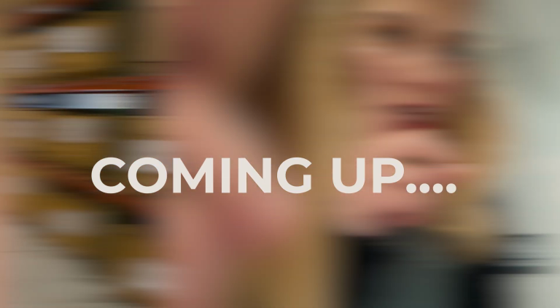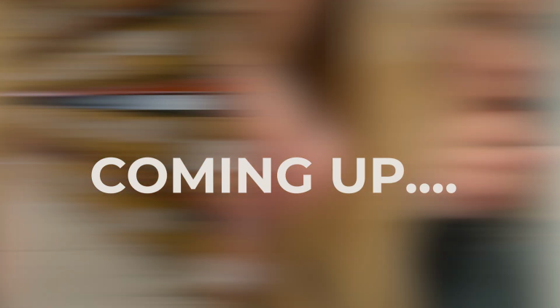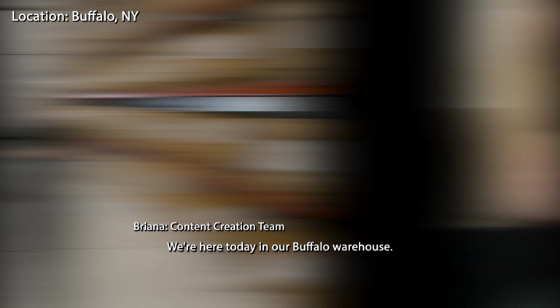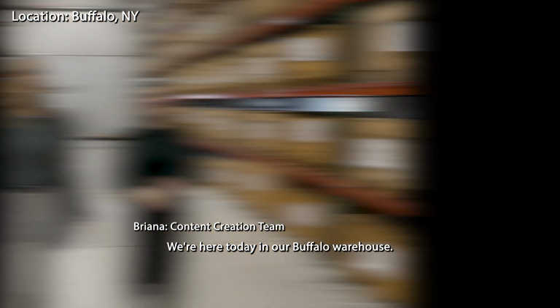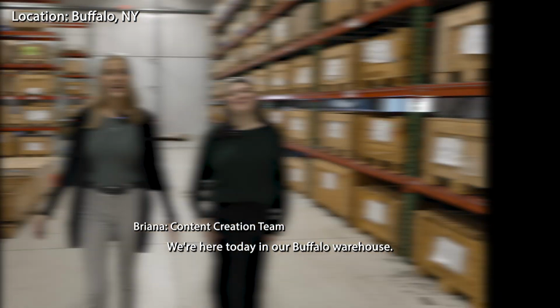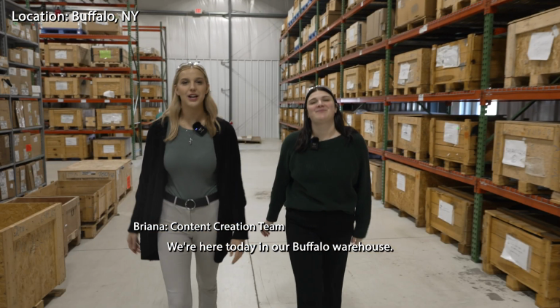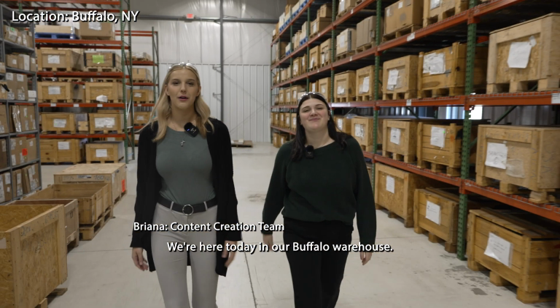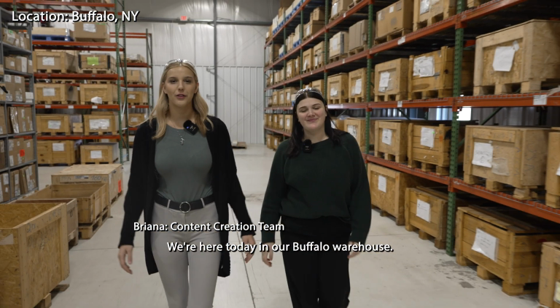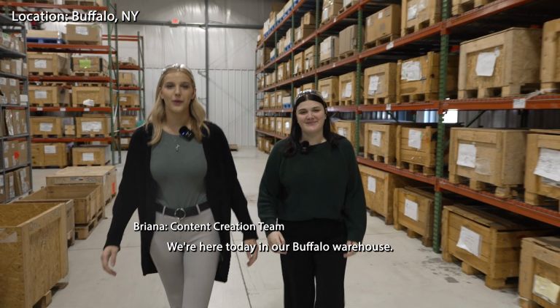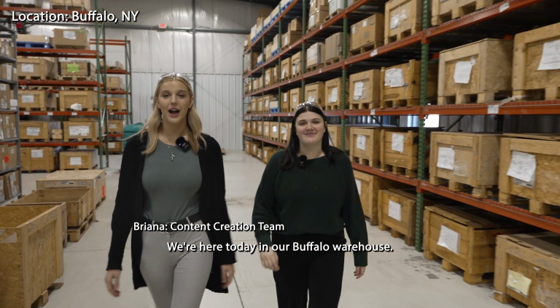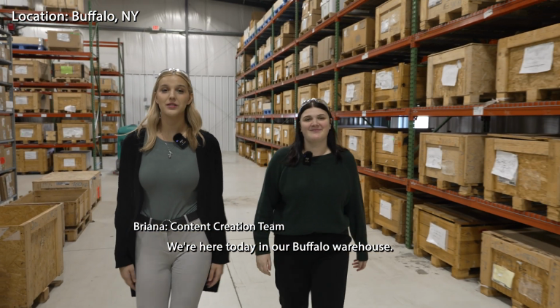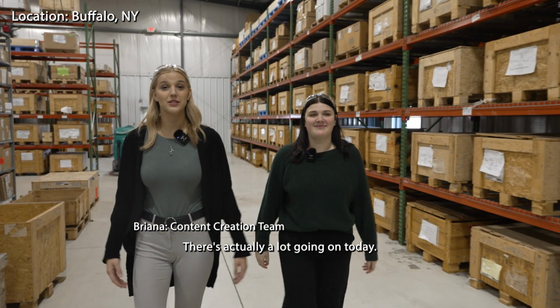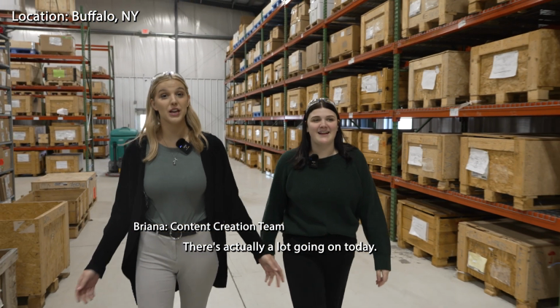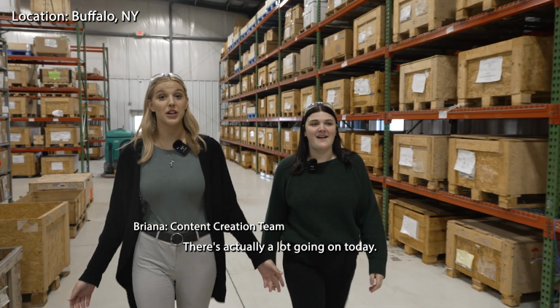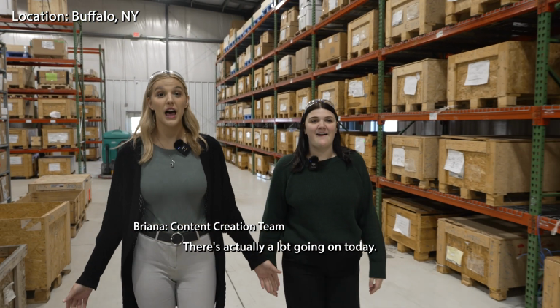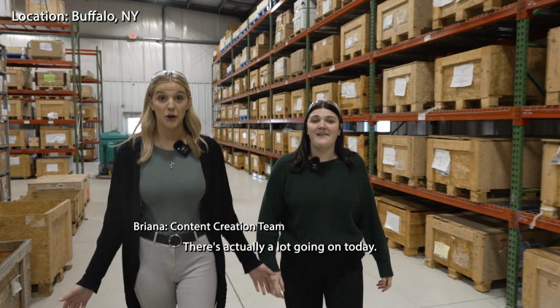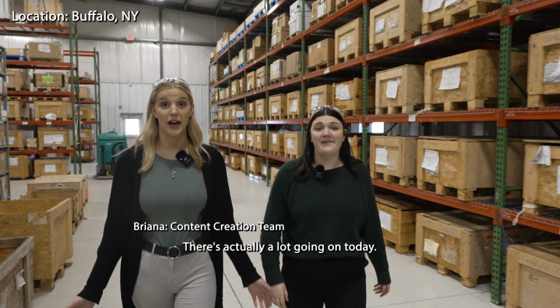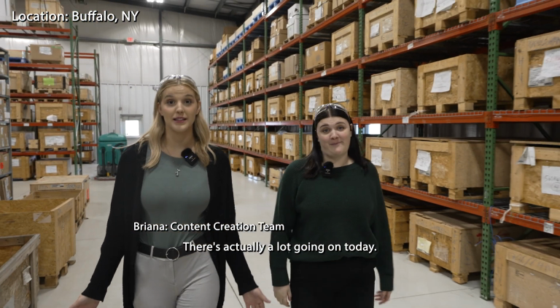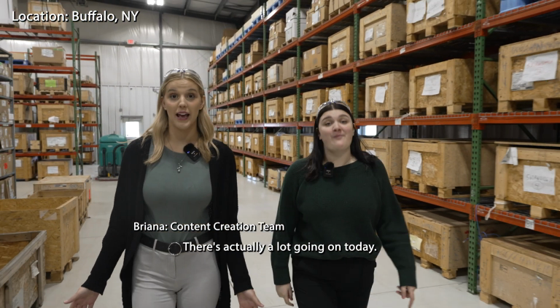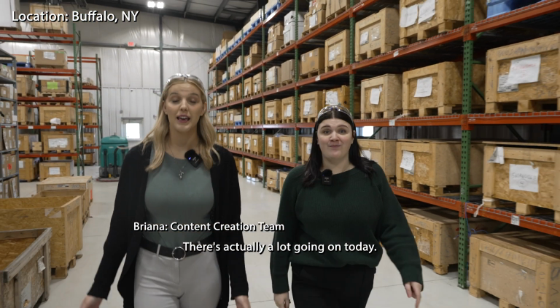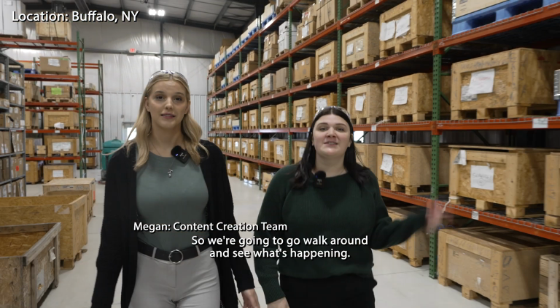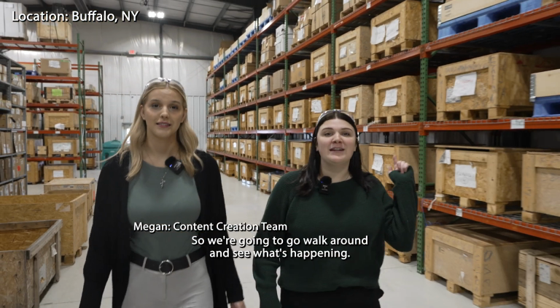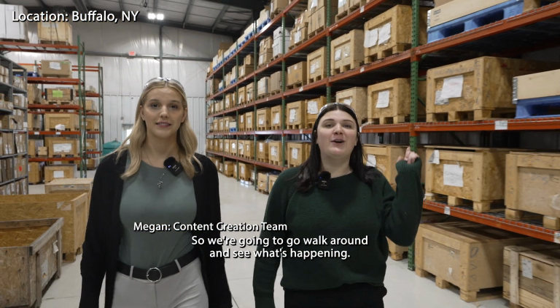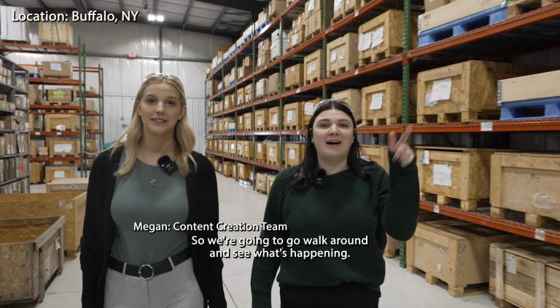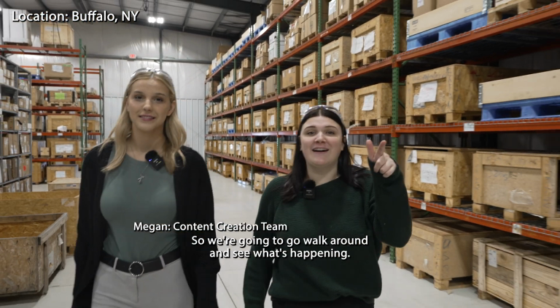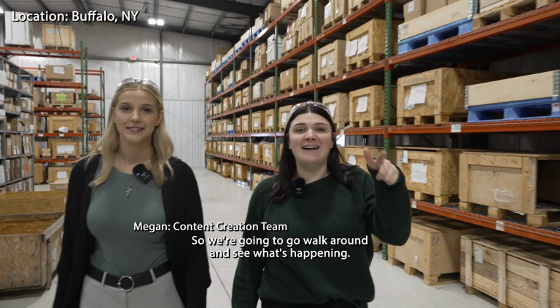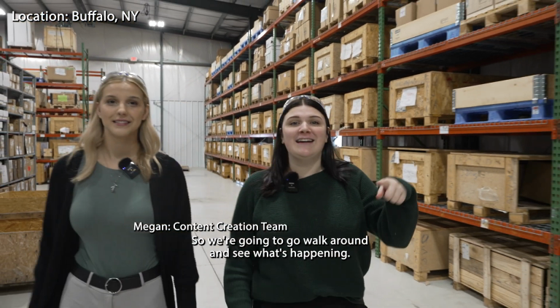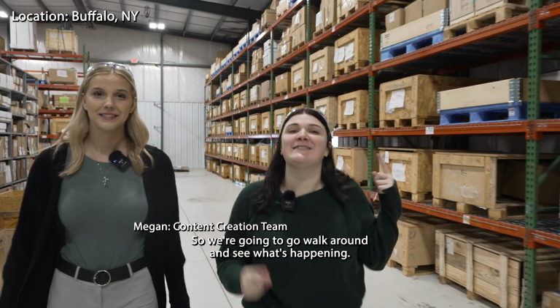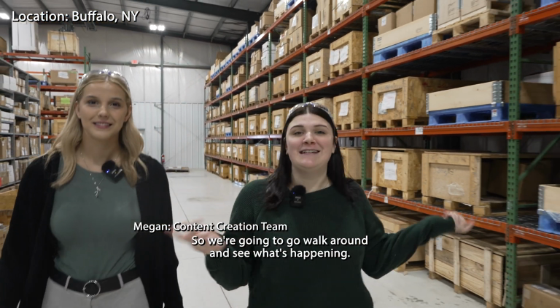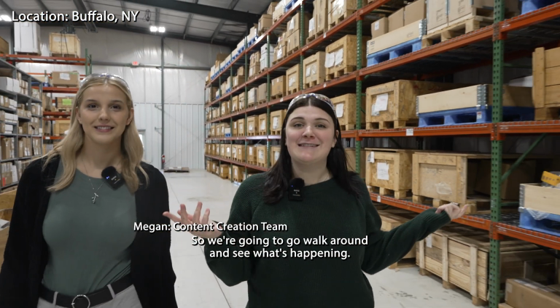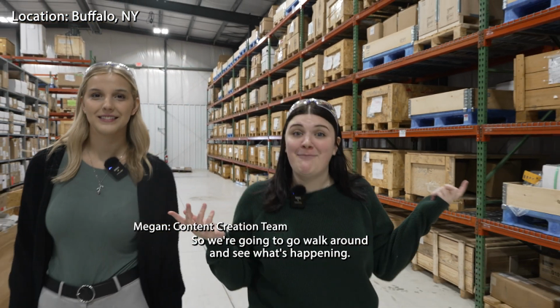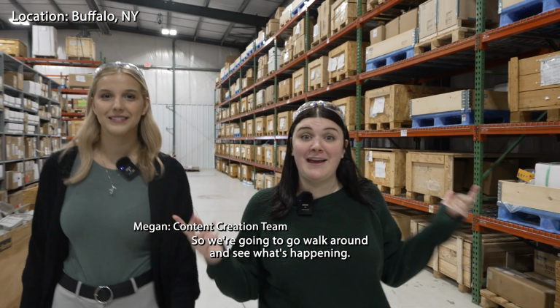We're here today in our Buffalo warehouse. There's actually a lot going on today, so we're gonna go walk around and see what's happening.